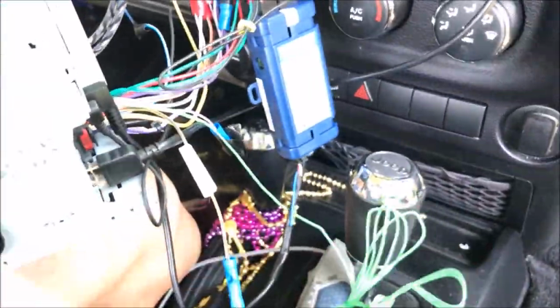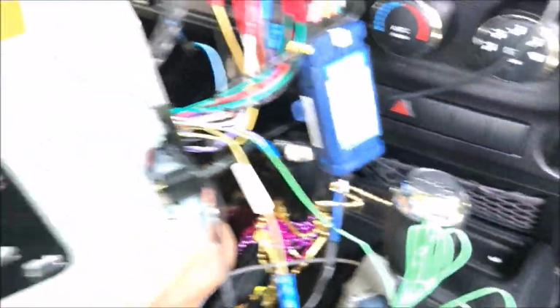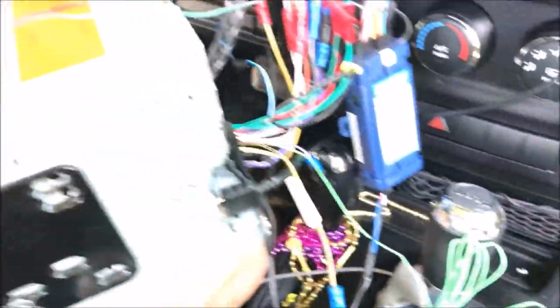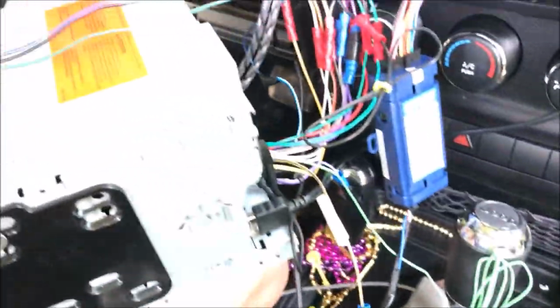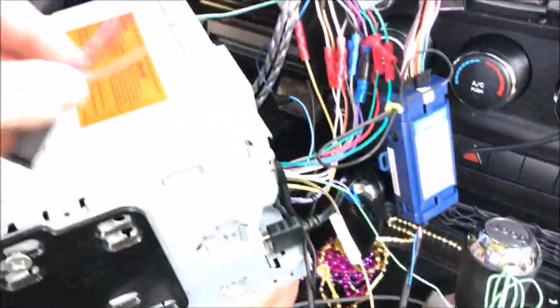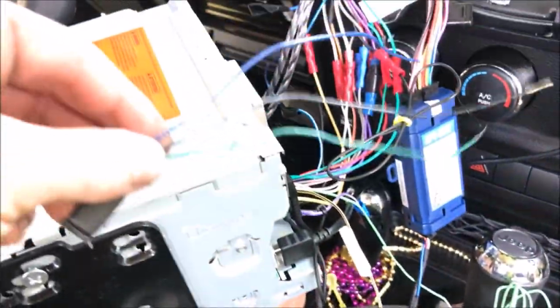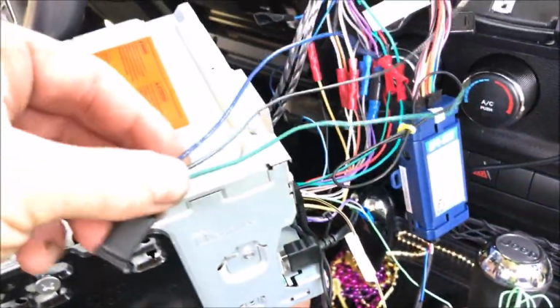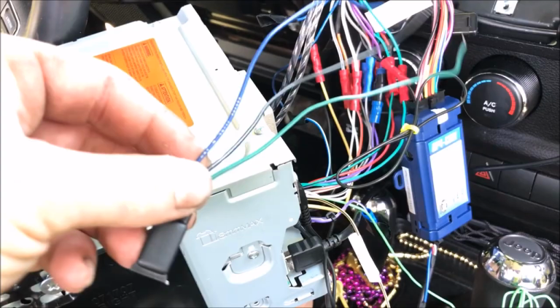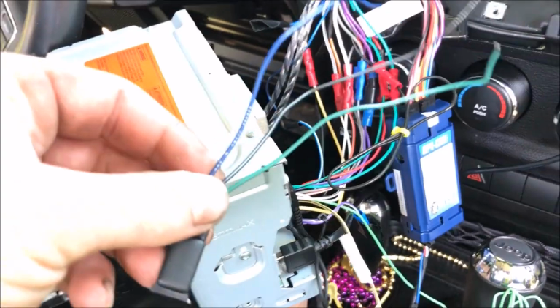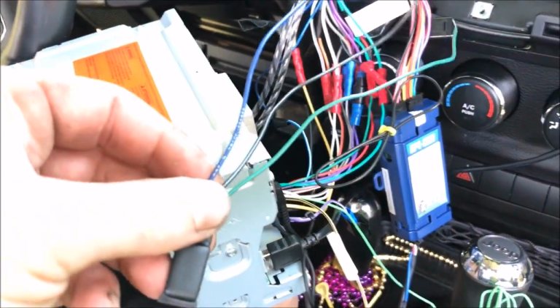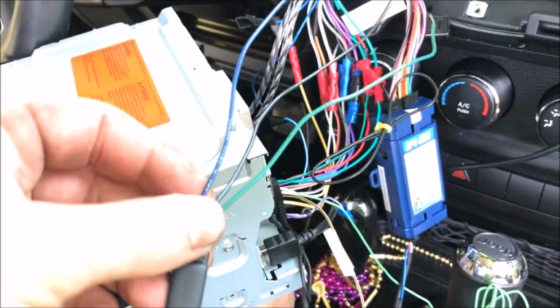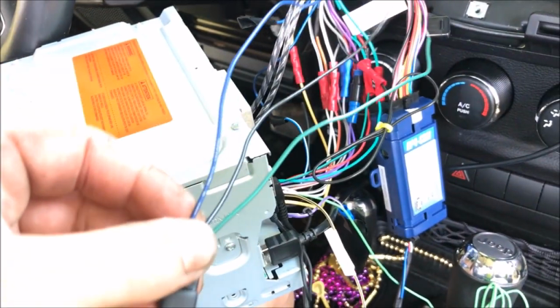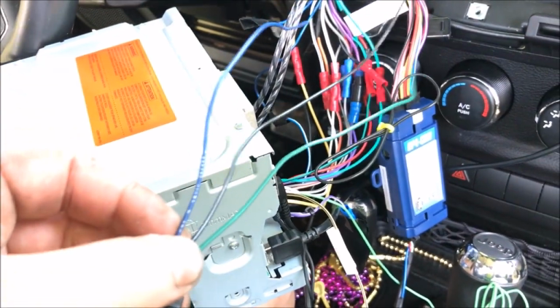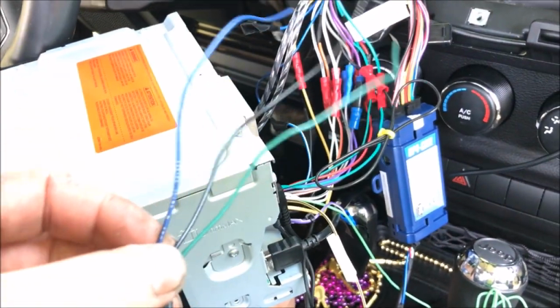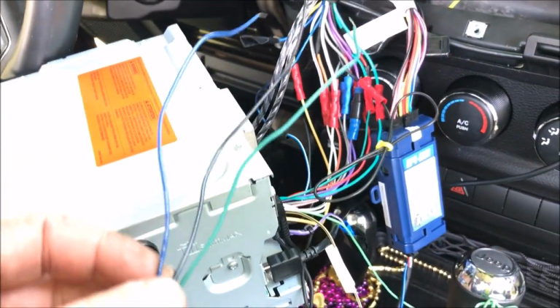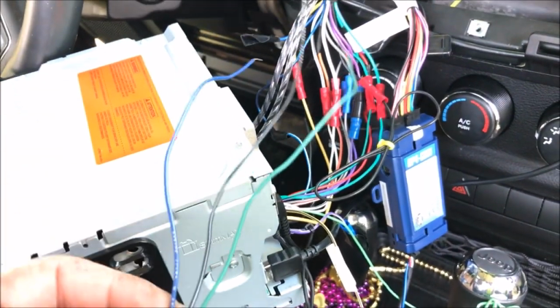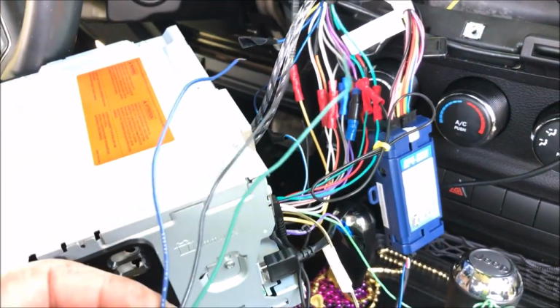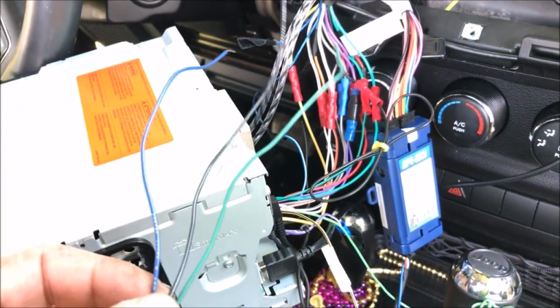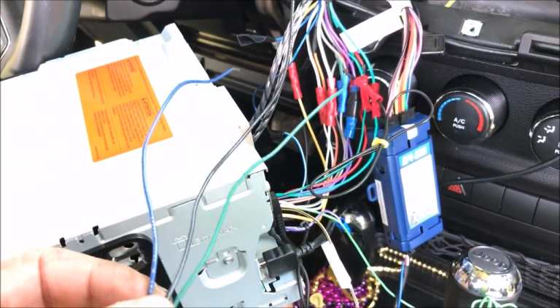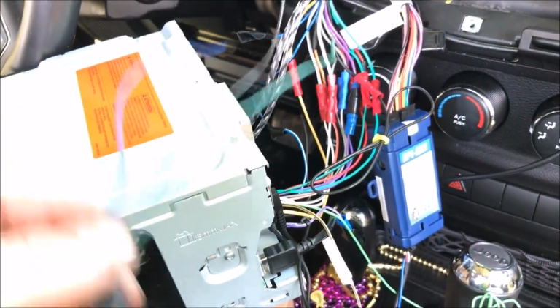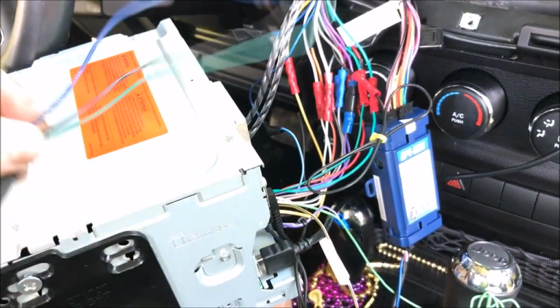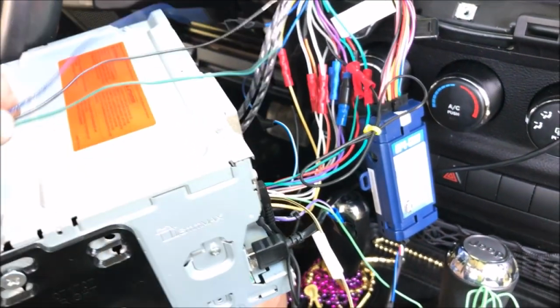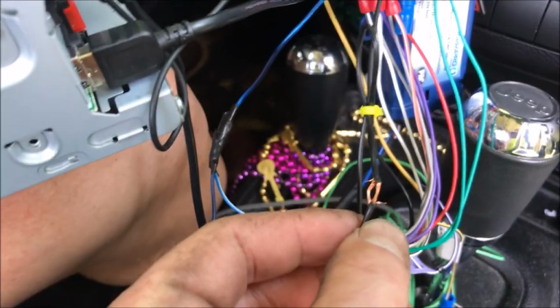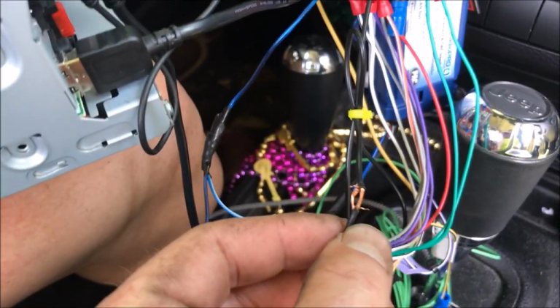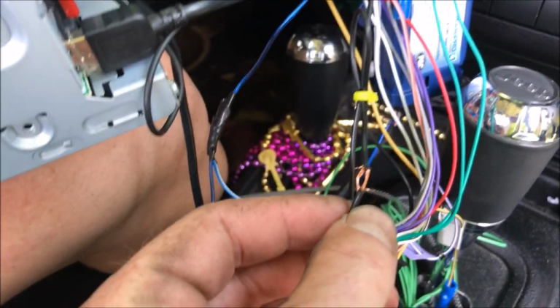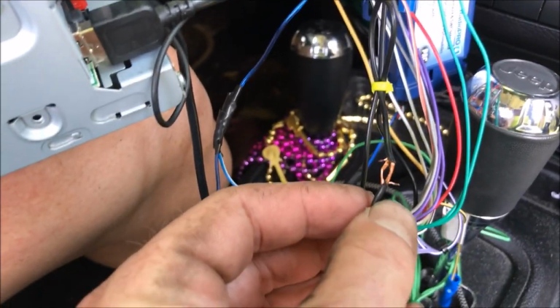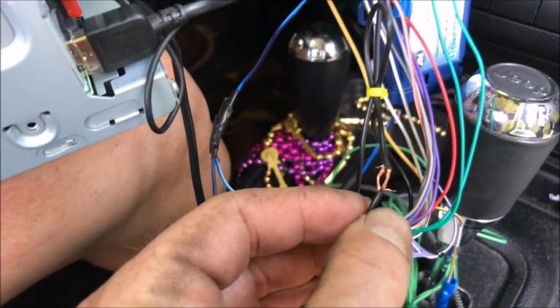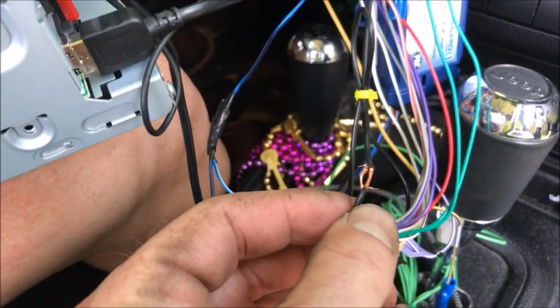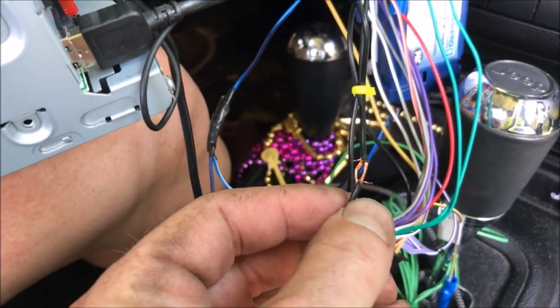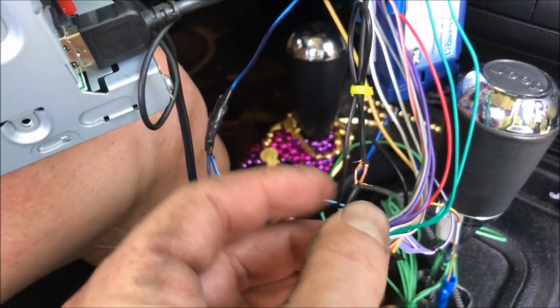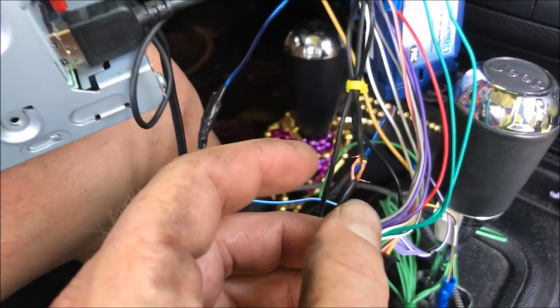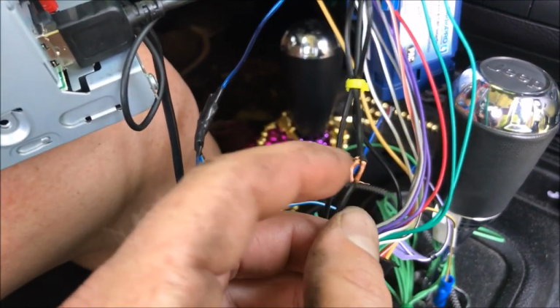What this is going to do is allow you to play videos whether you're driving or not.